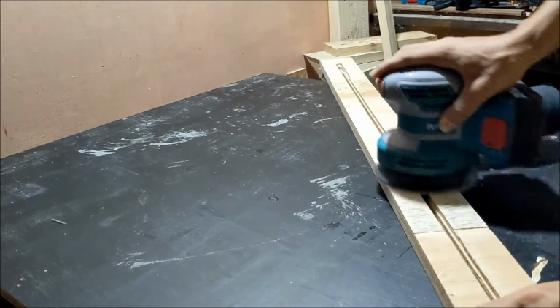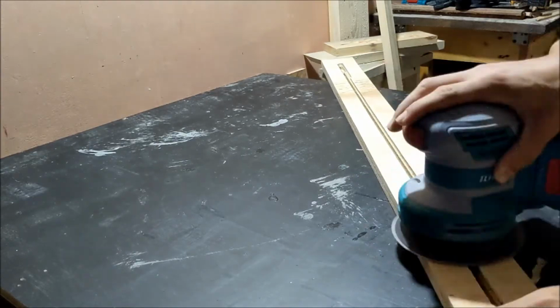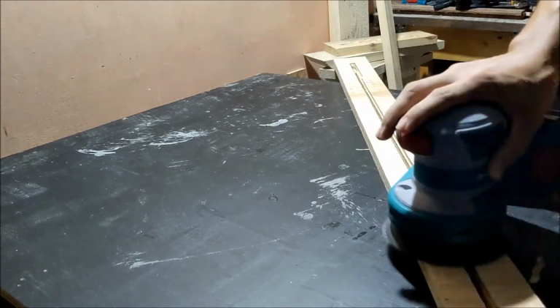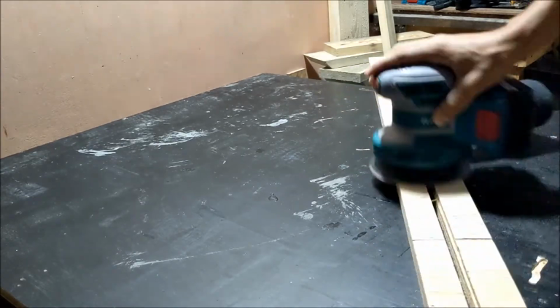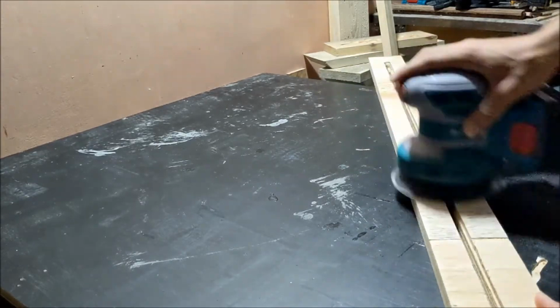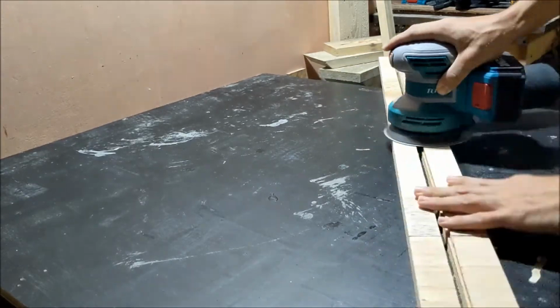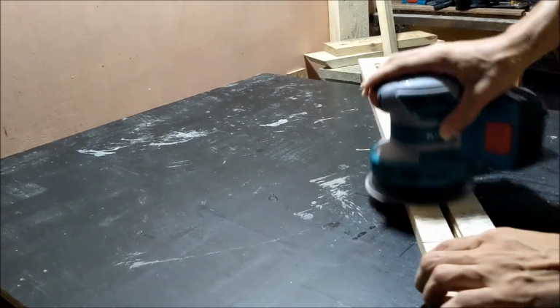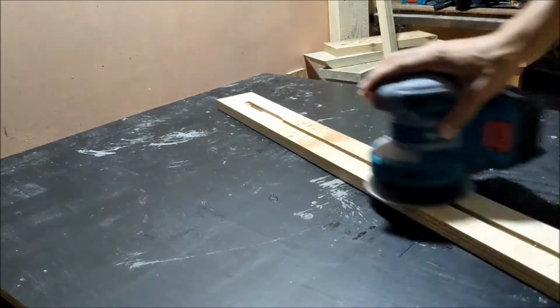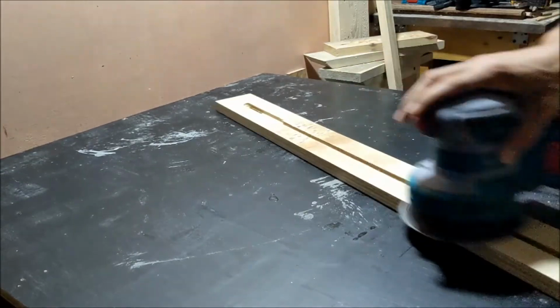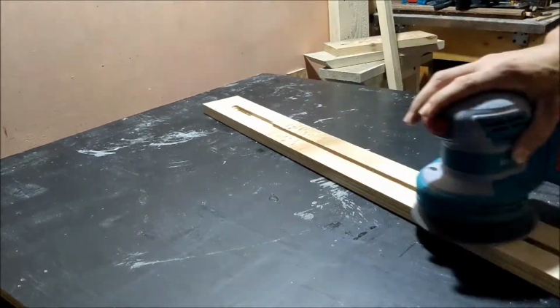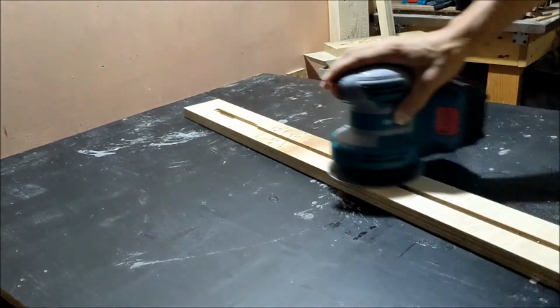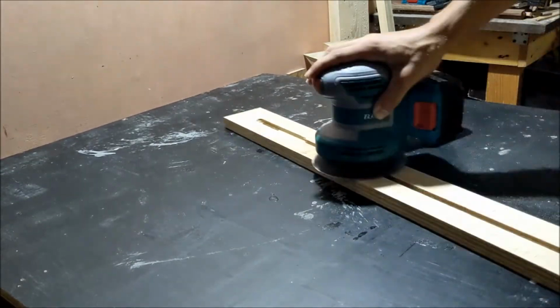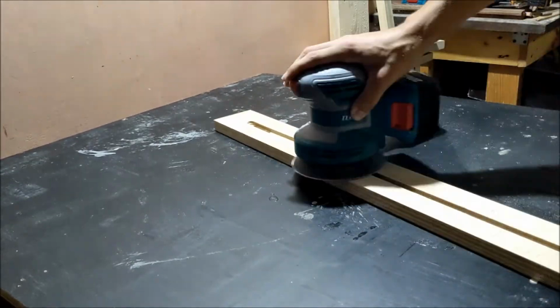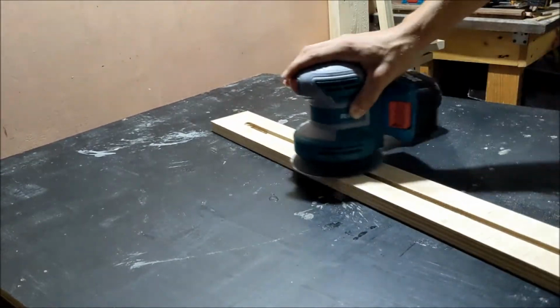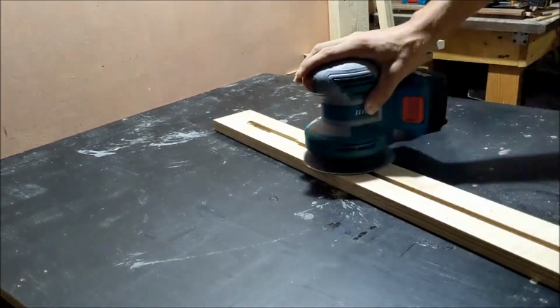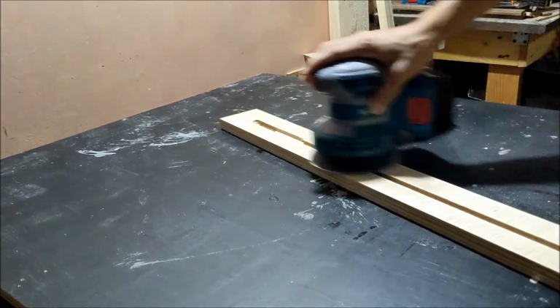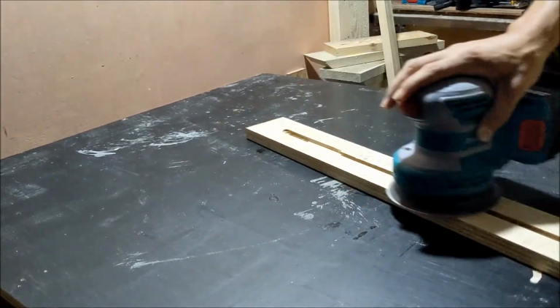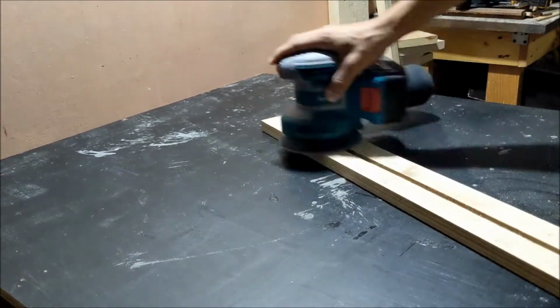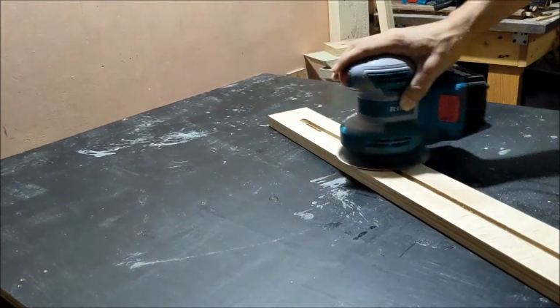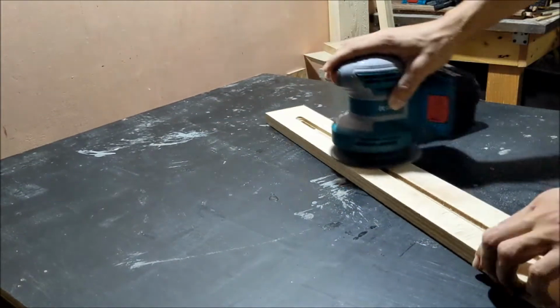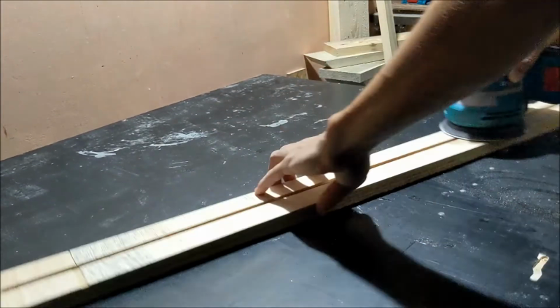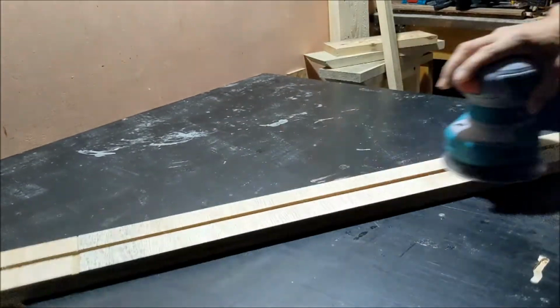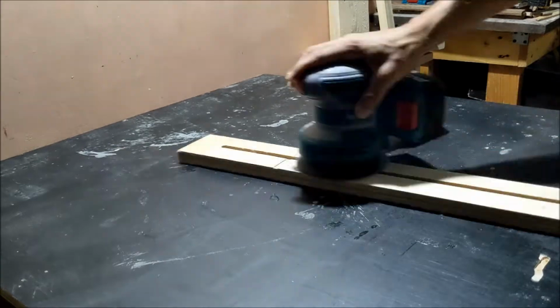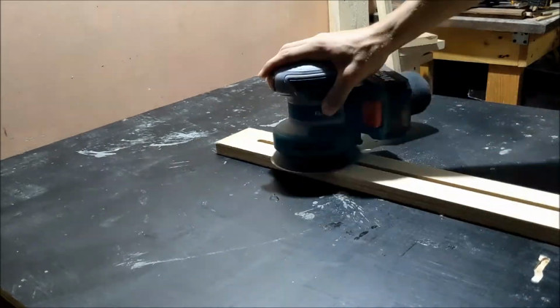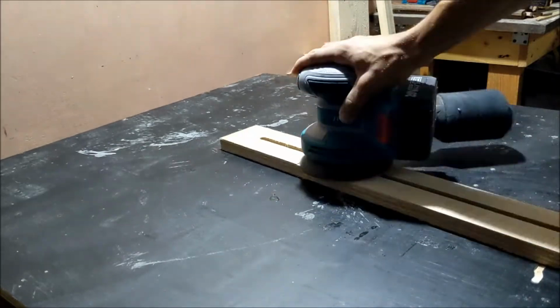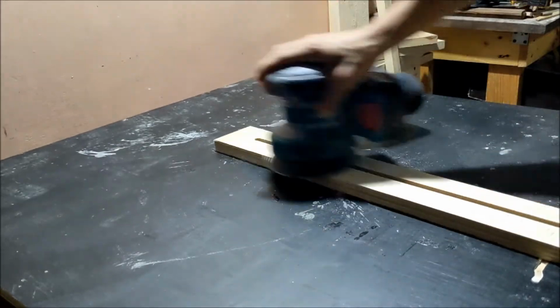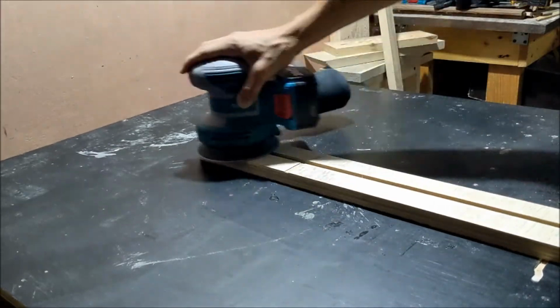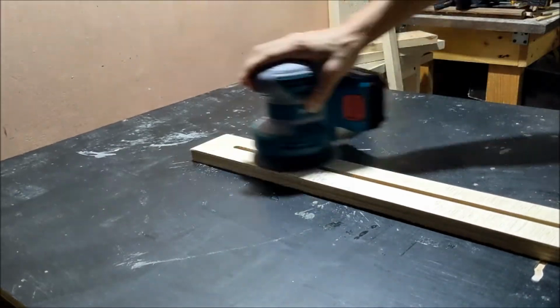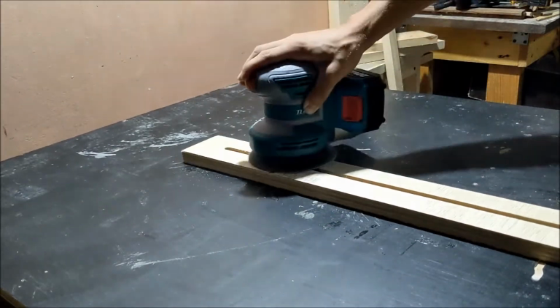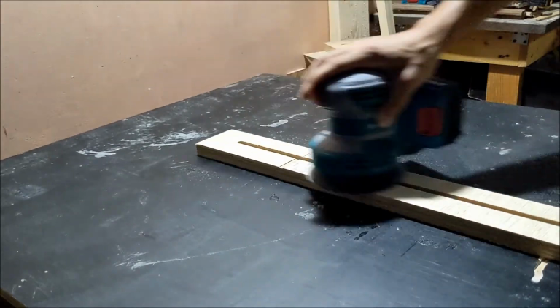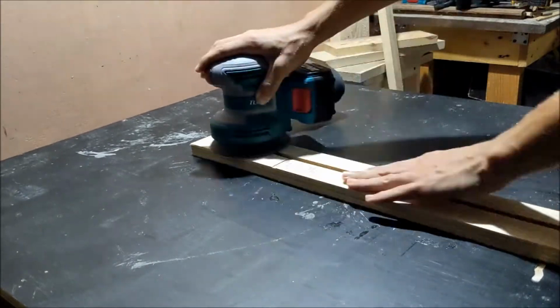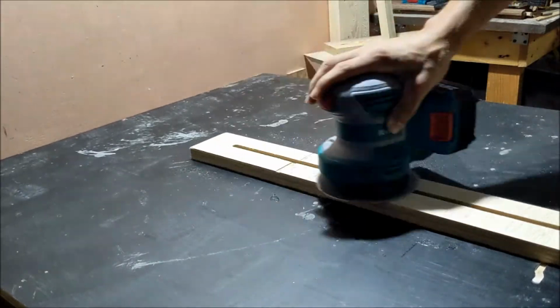Because this is pretty low quality plywood, I'm going to give it a quick sand to get rid of all the splinters and rough edges.